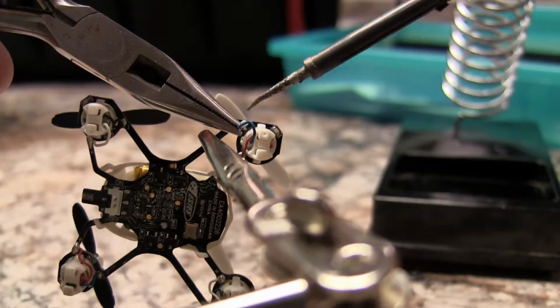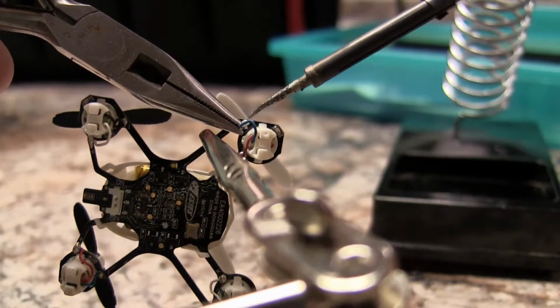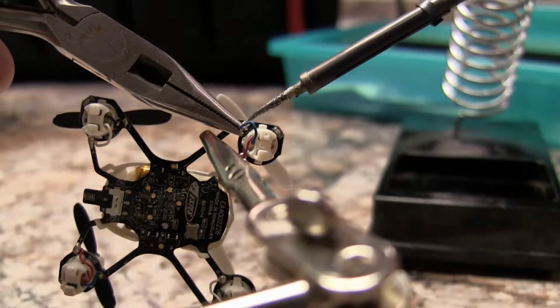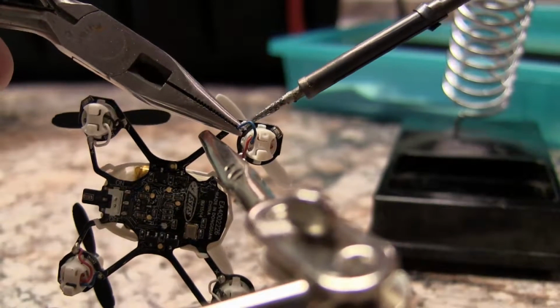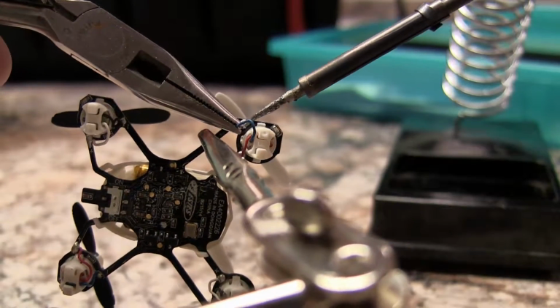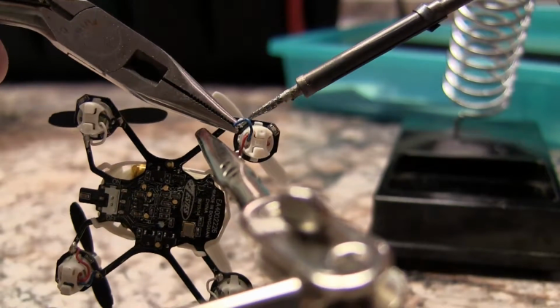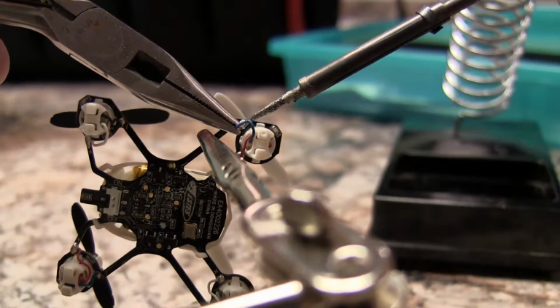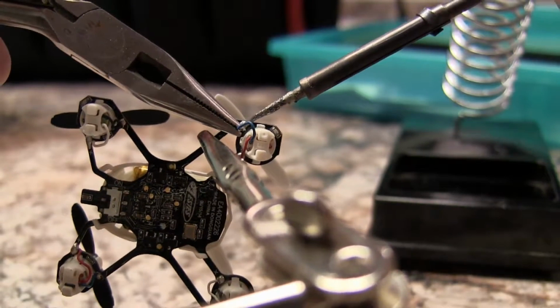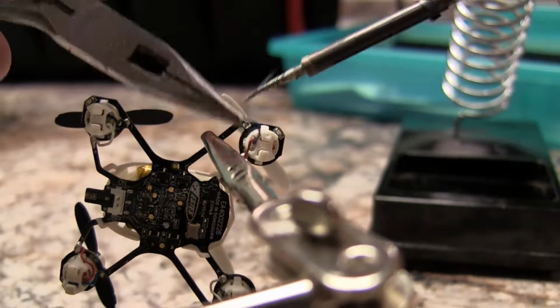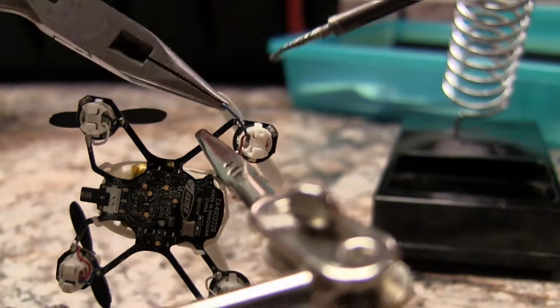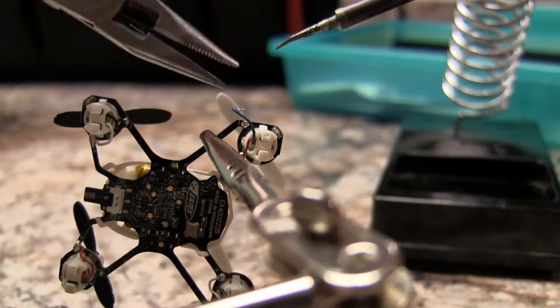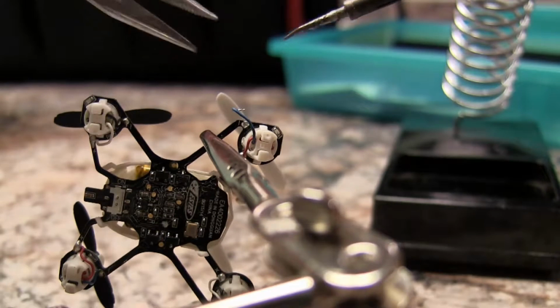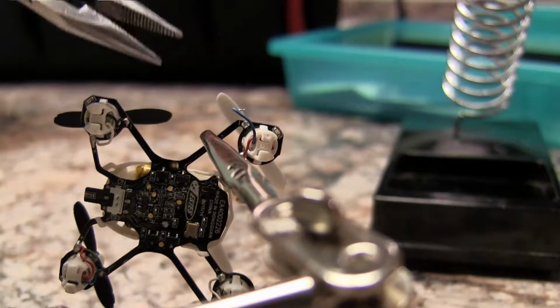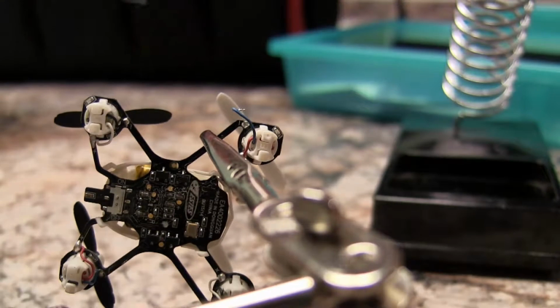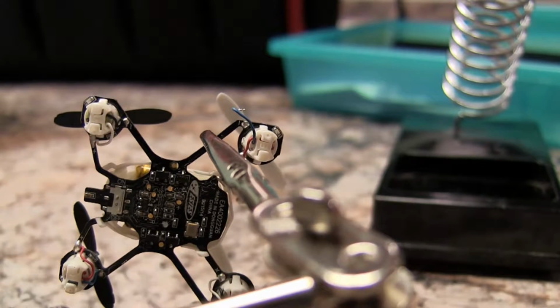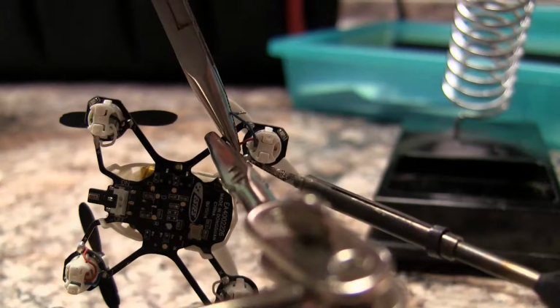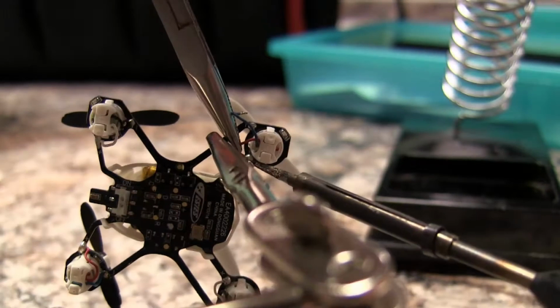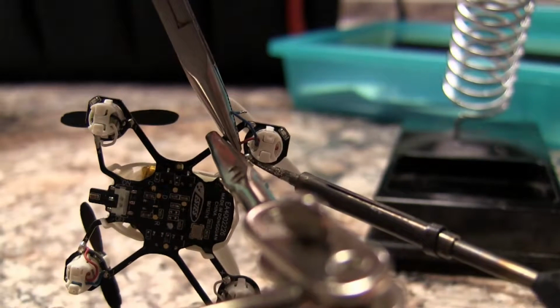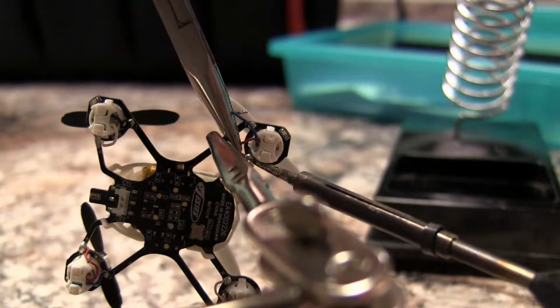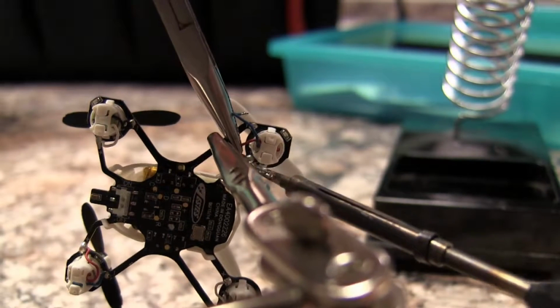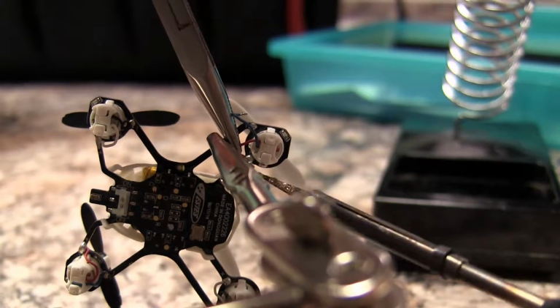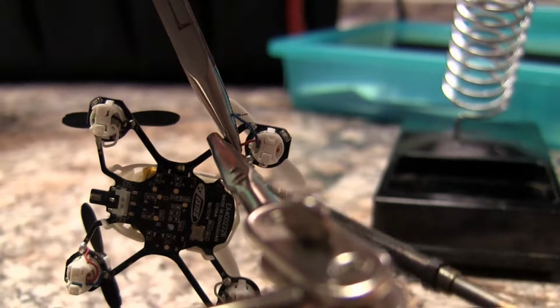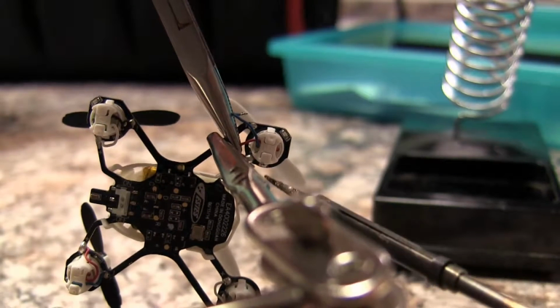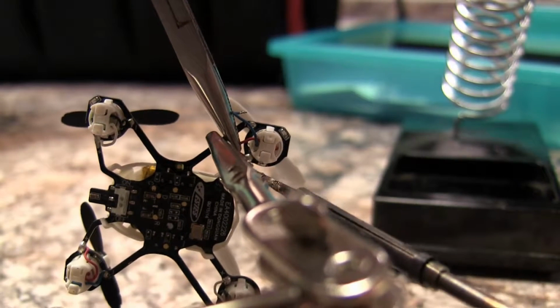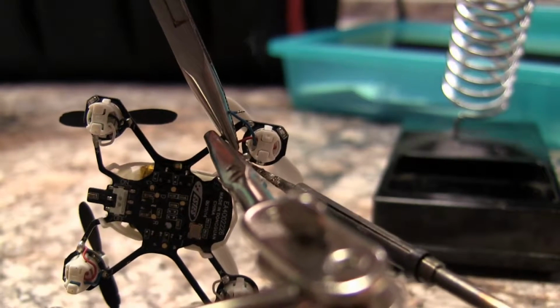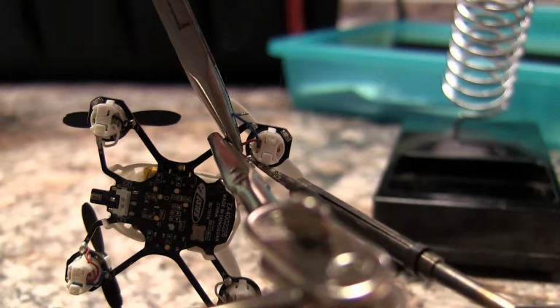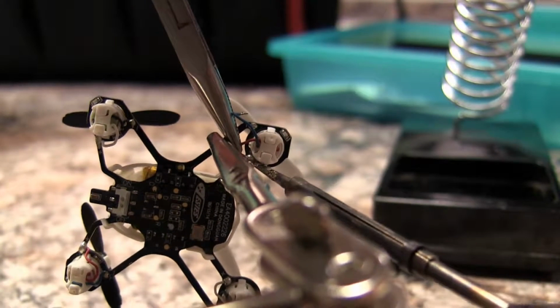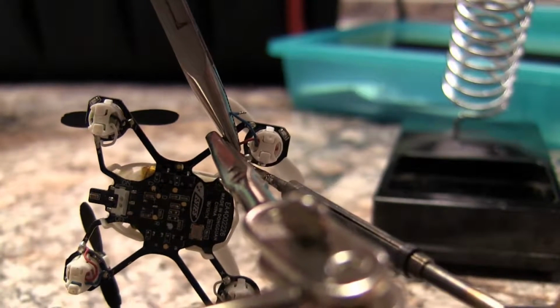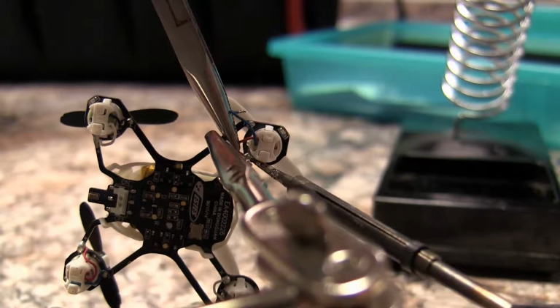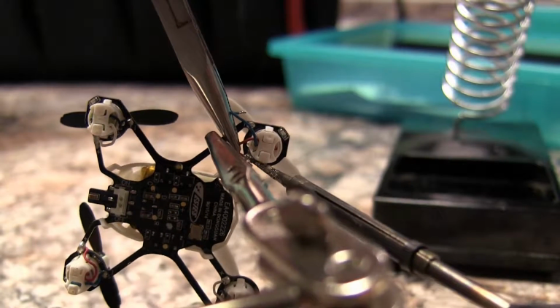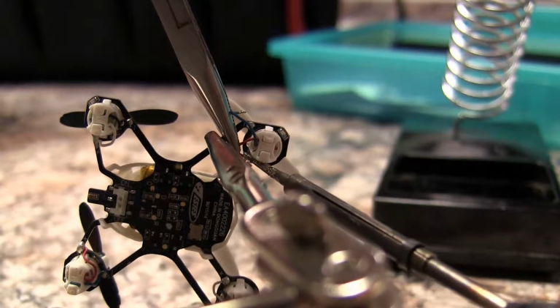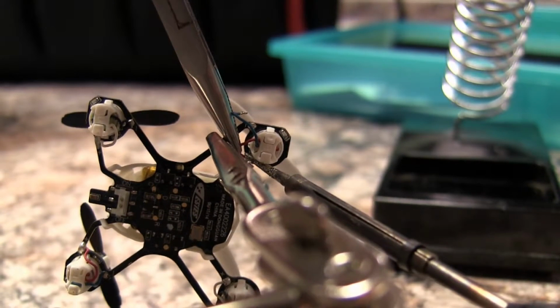Next, desolder the wires using your soldering iron. I use a pencil tip so I can easily get into the nooks and crevices.